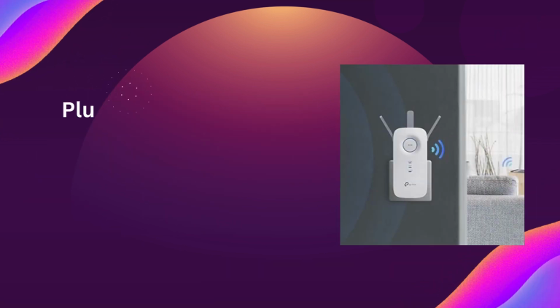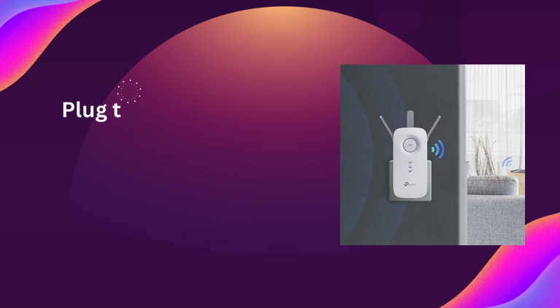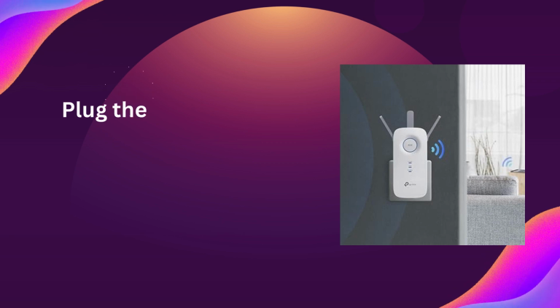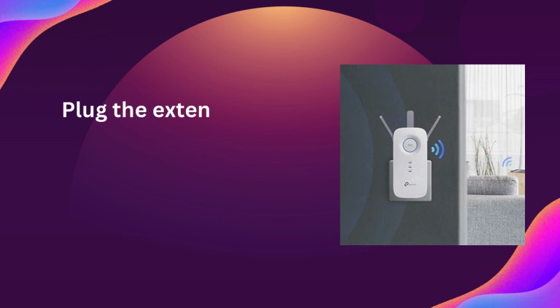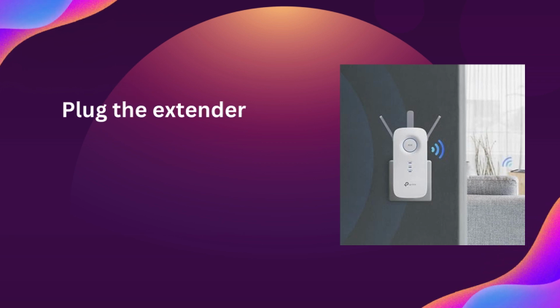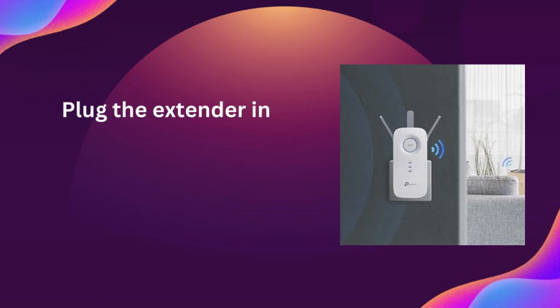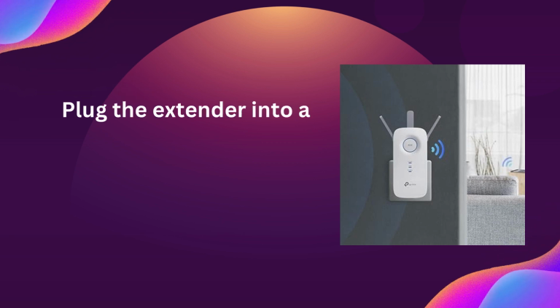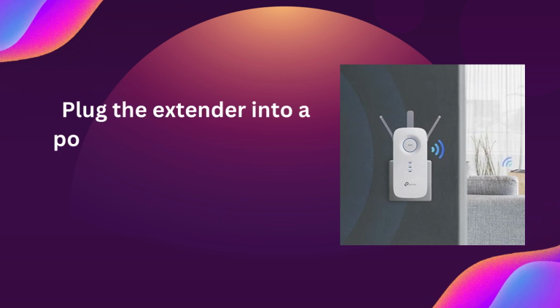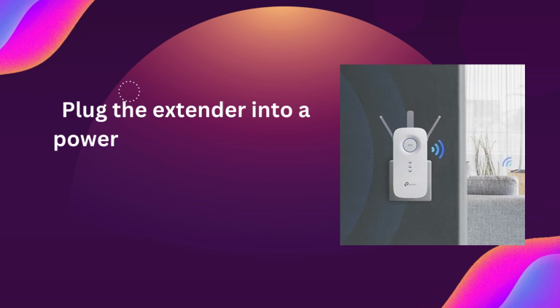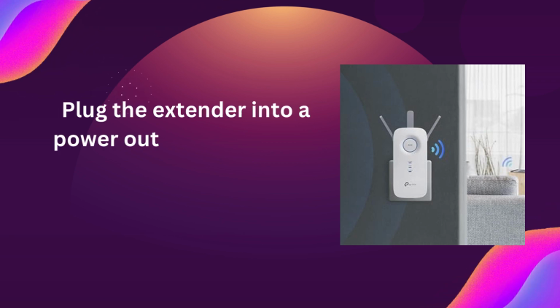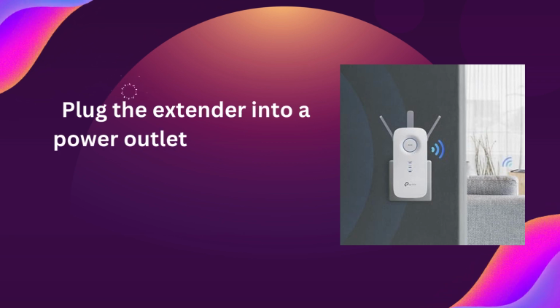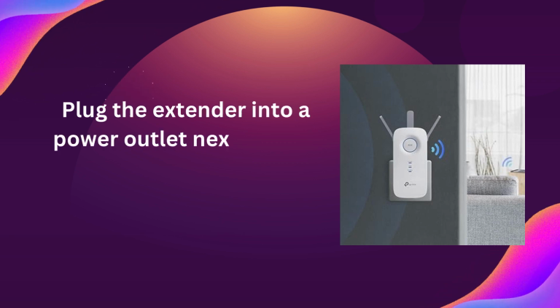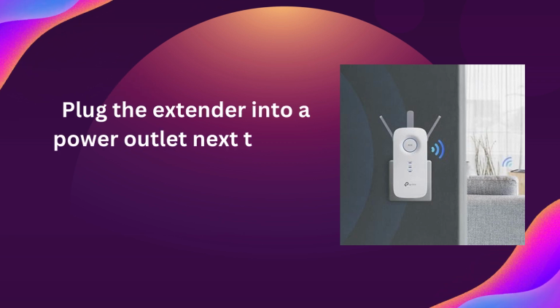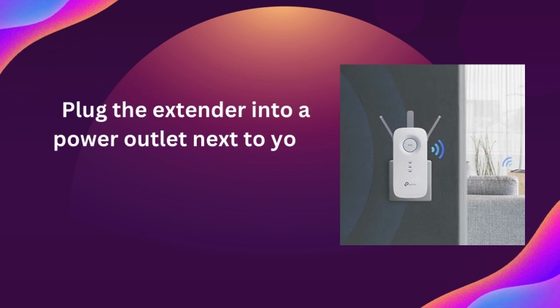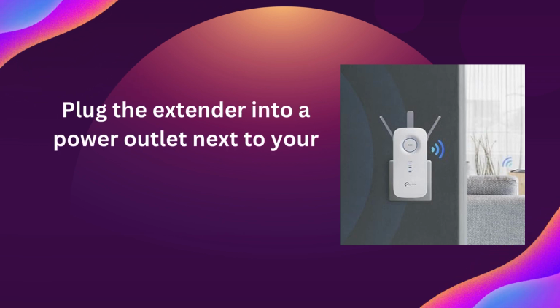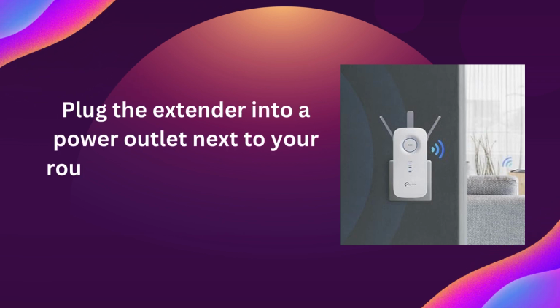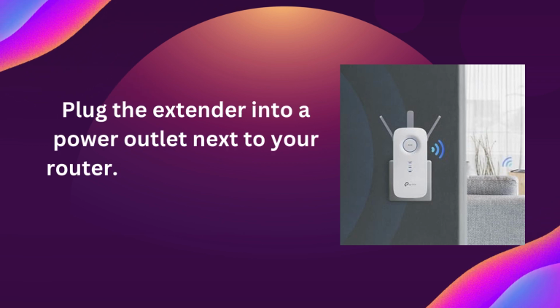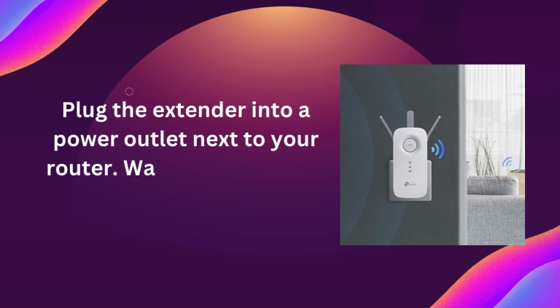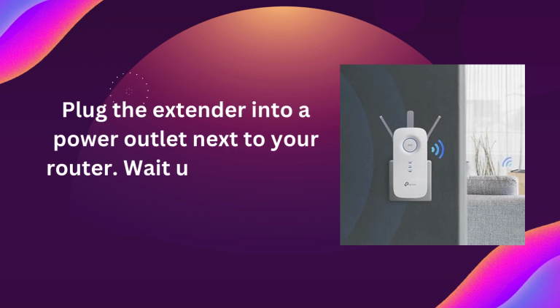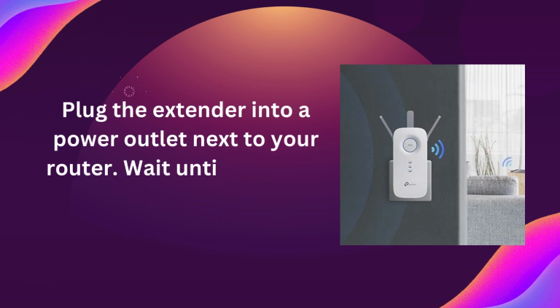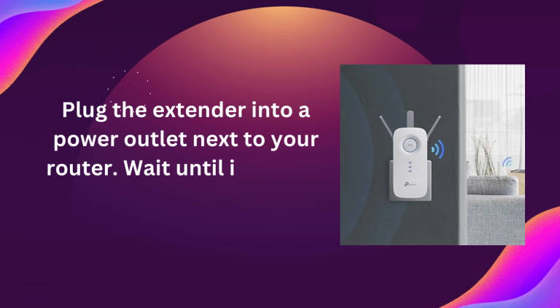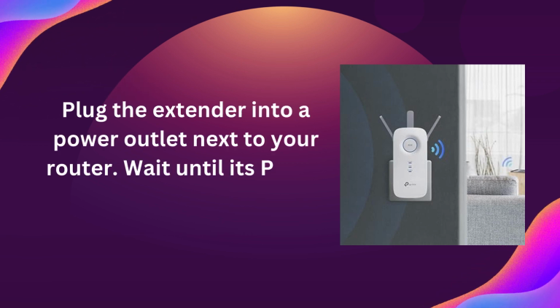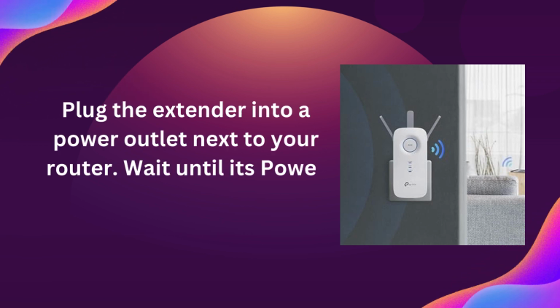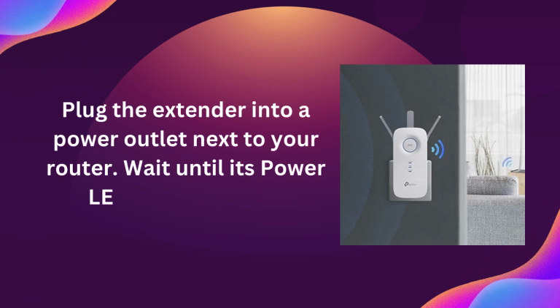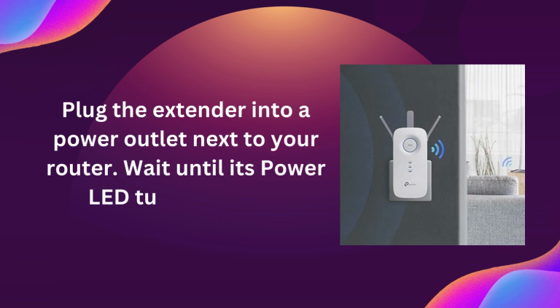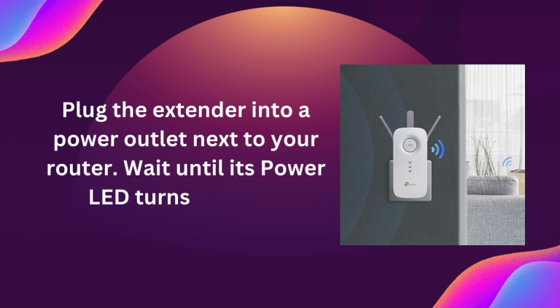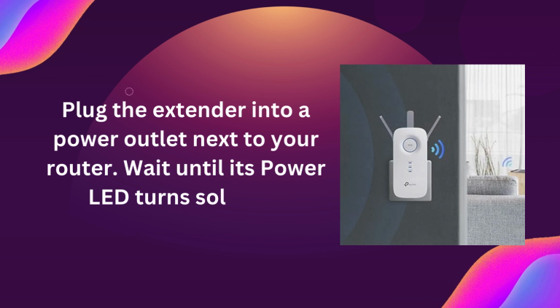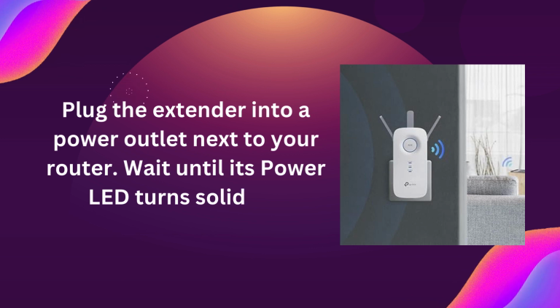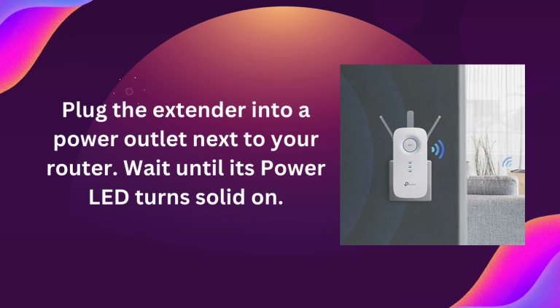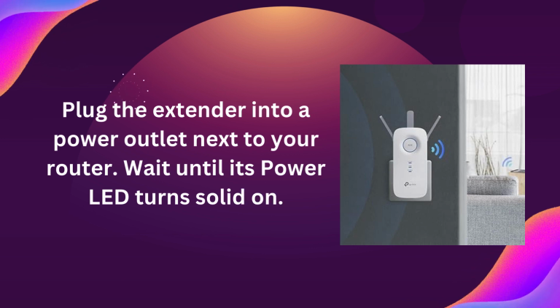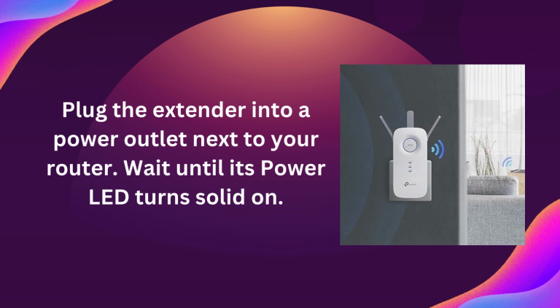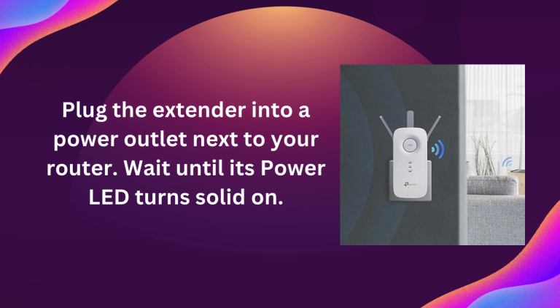Plug the extender into a power outlet next to your router. Wait until its power LED turns solid on.